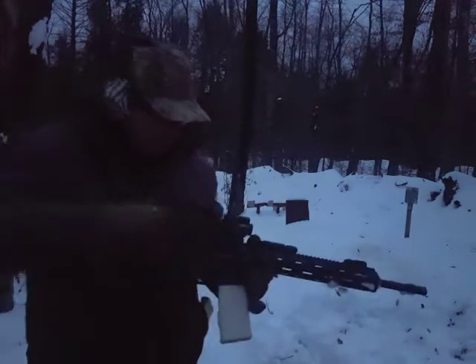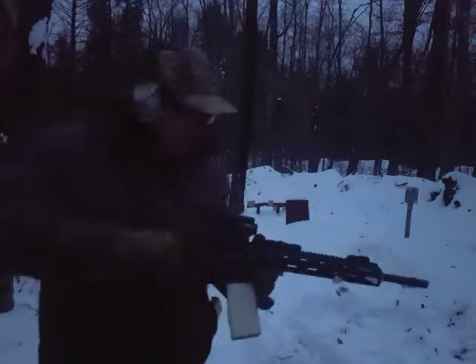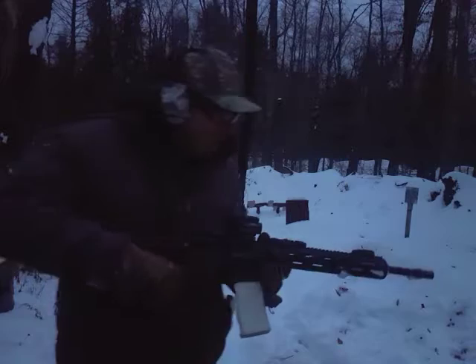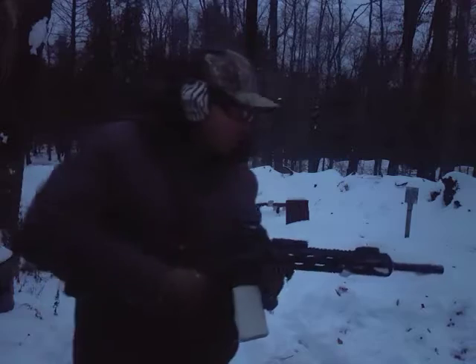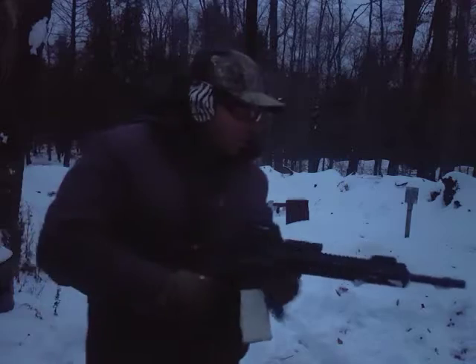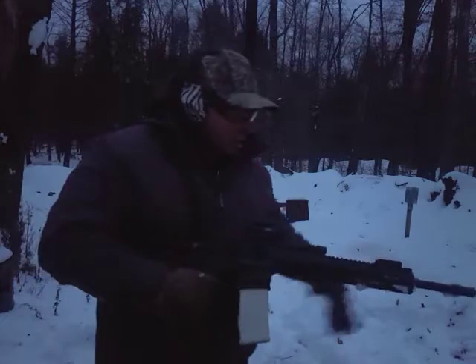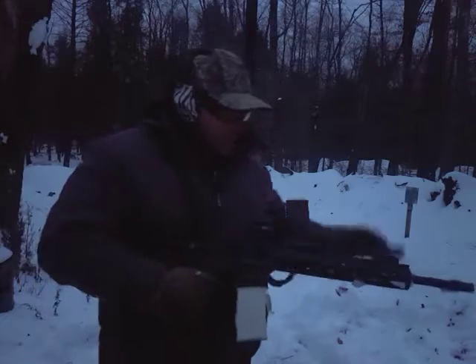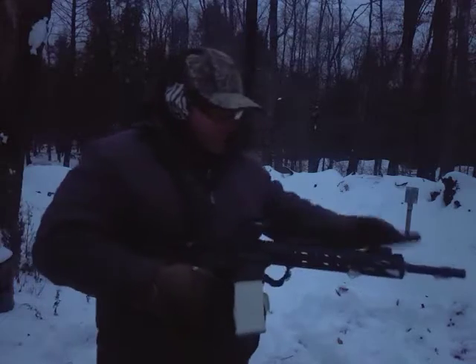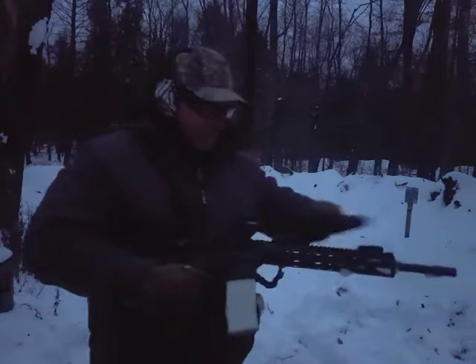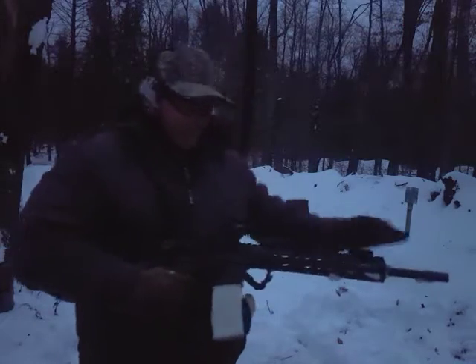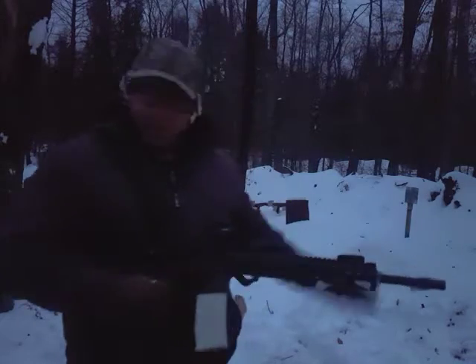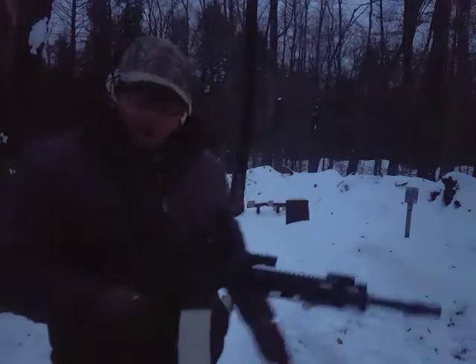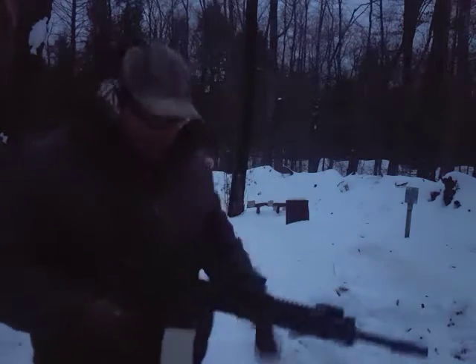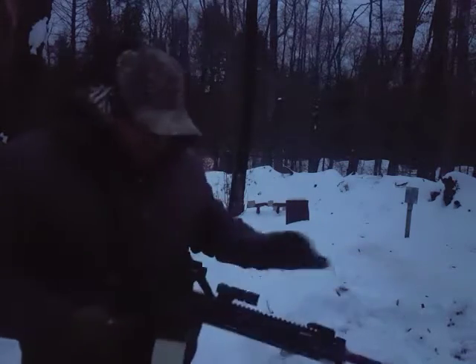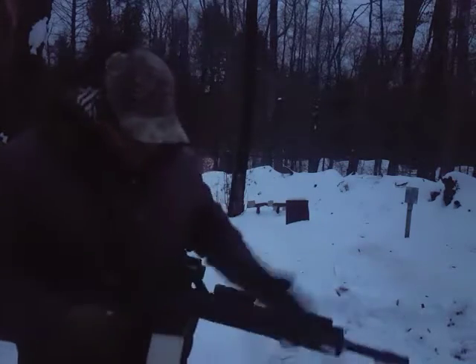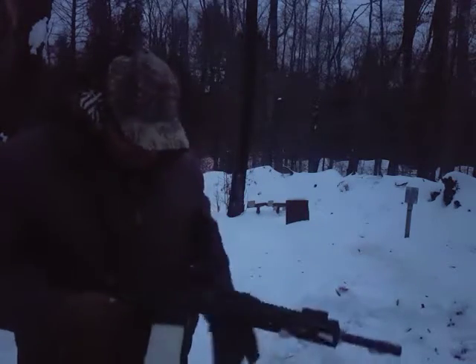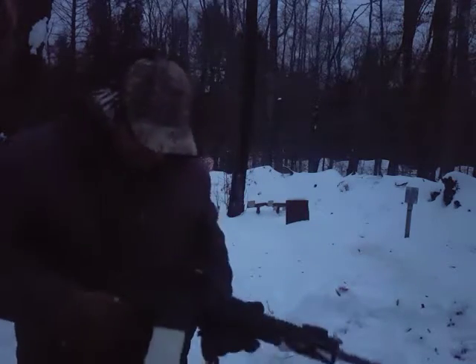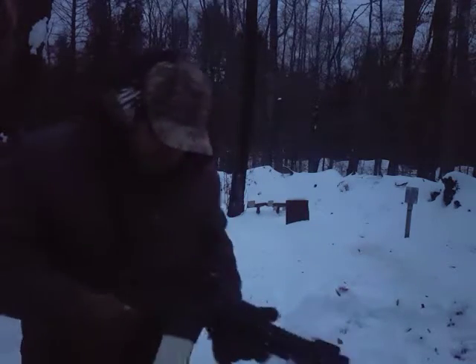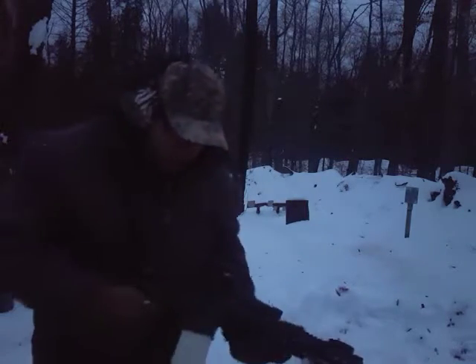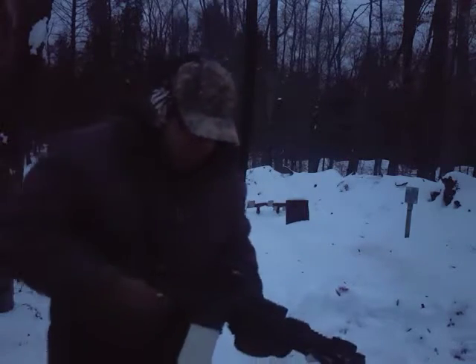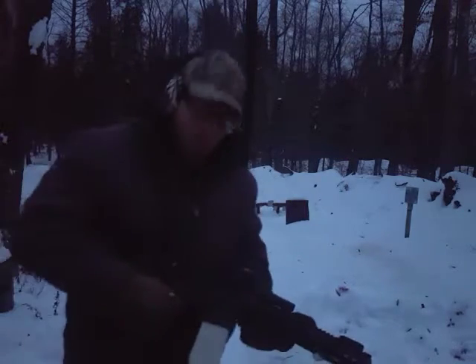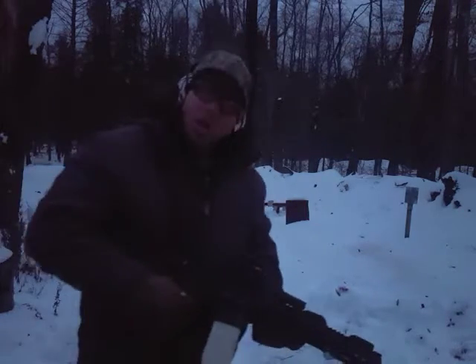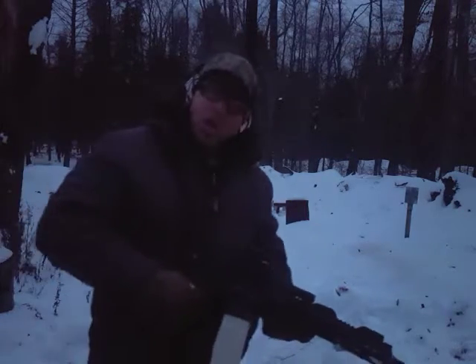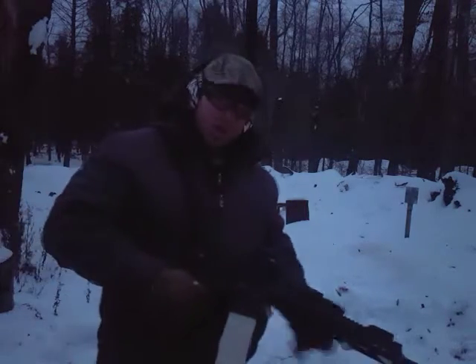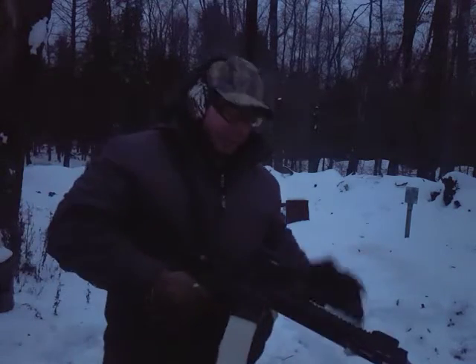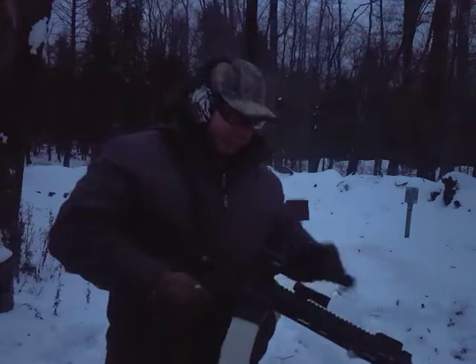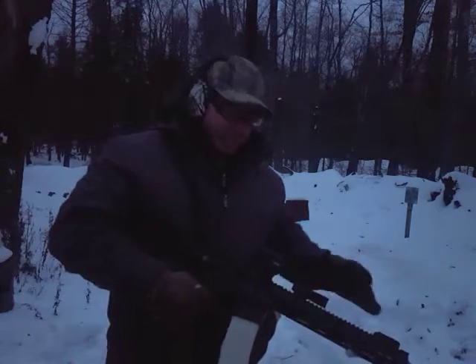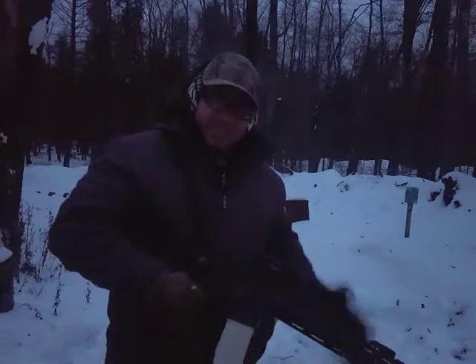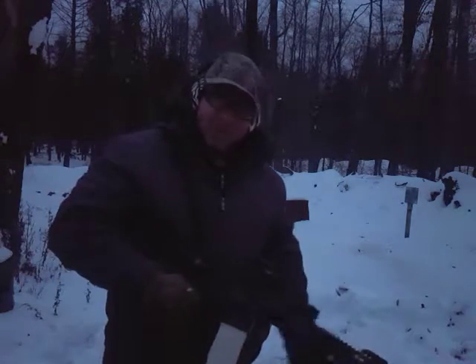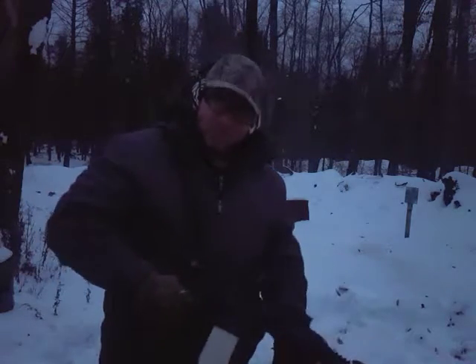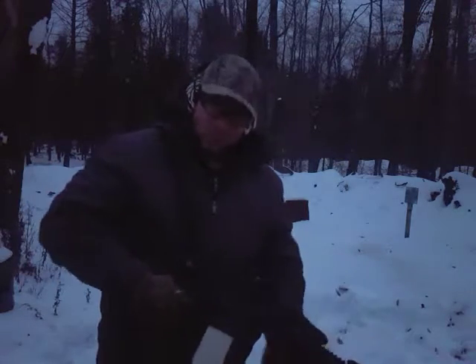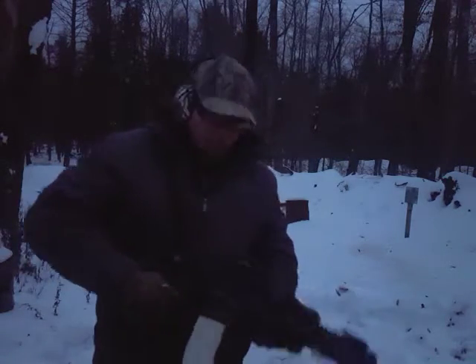You're going to get snow on the gun and that's fine. The gun is designed to use it.